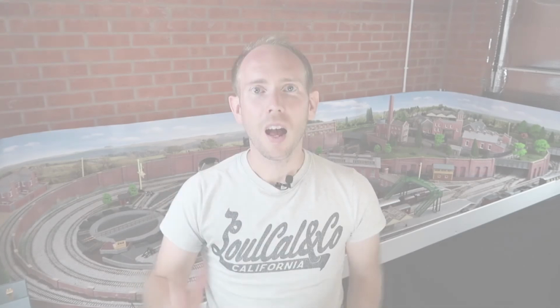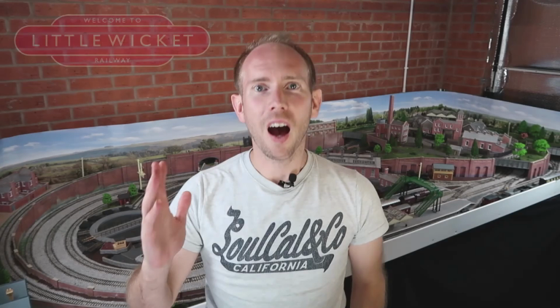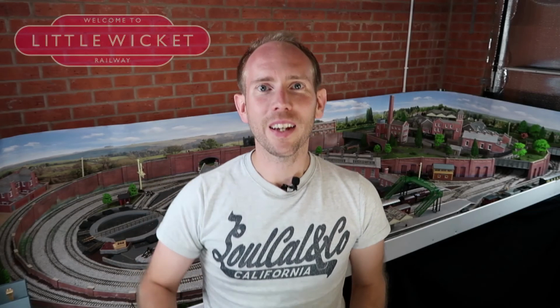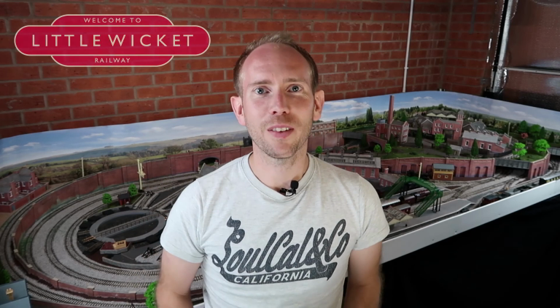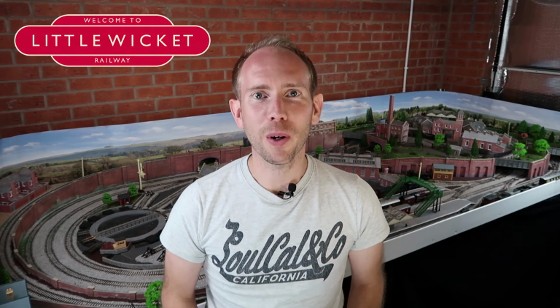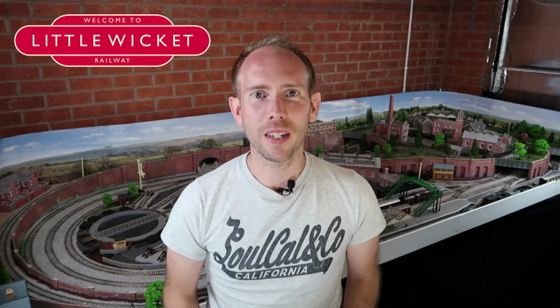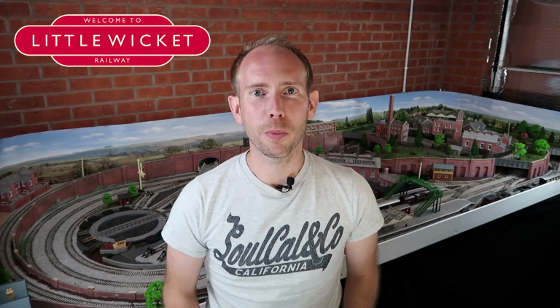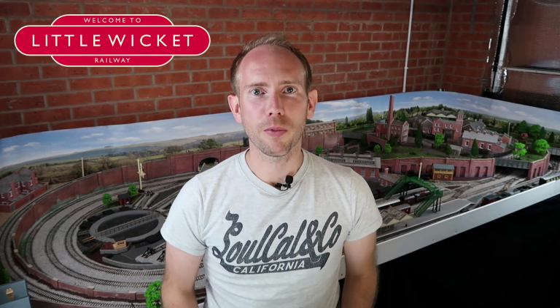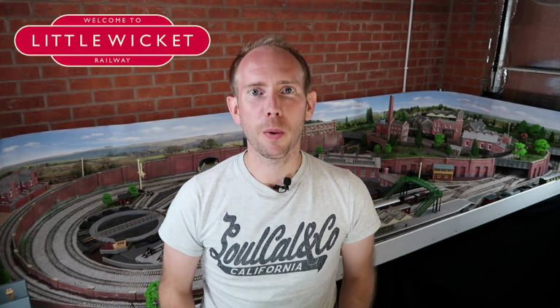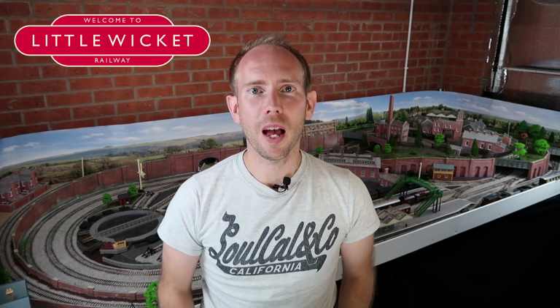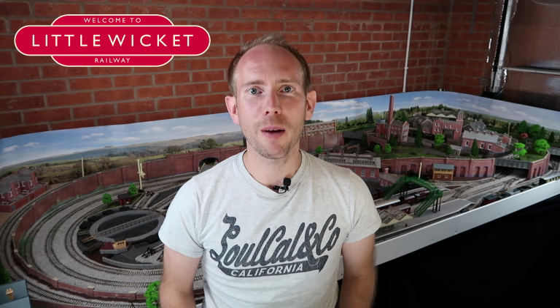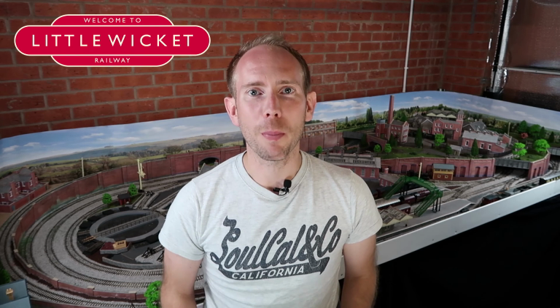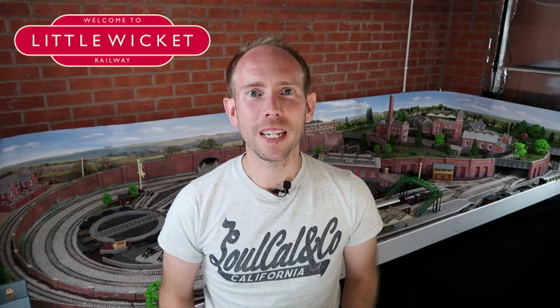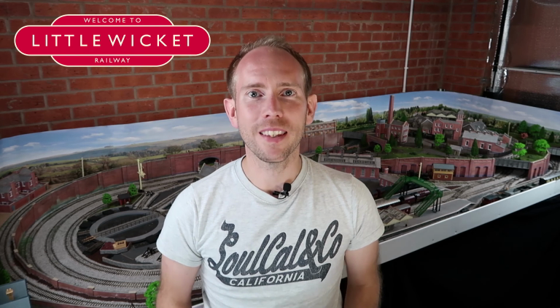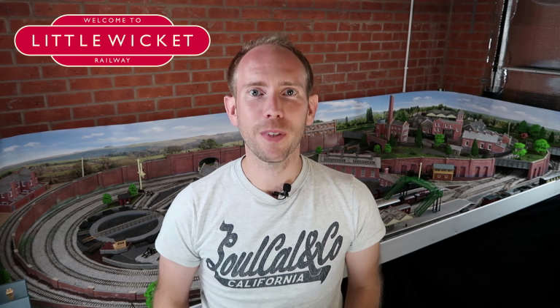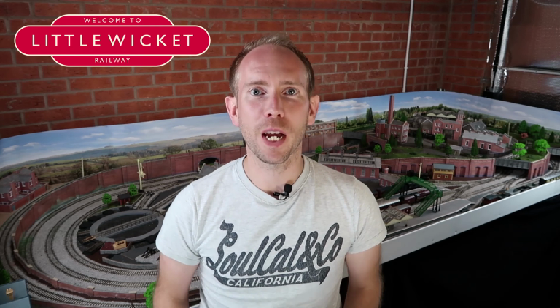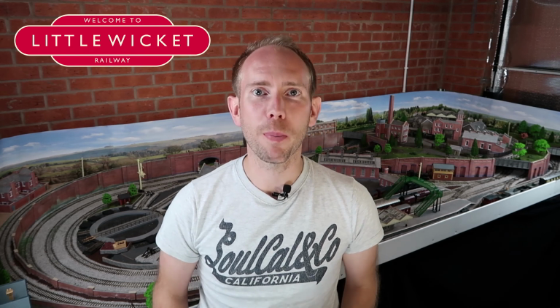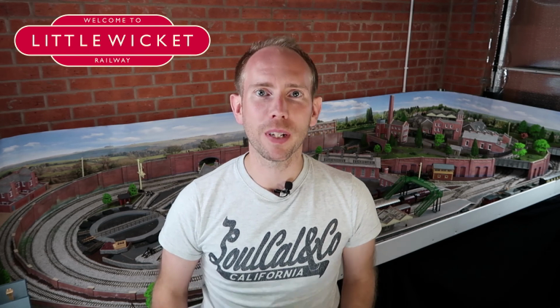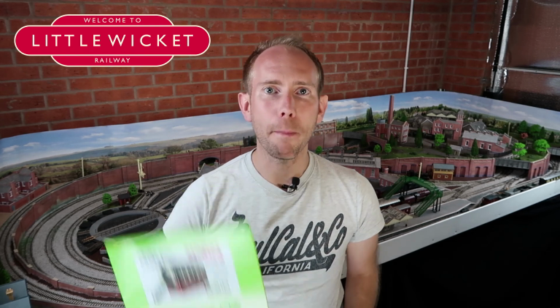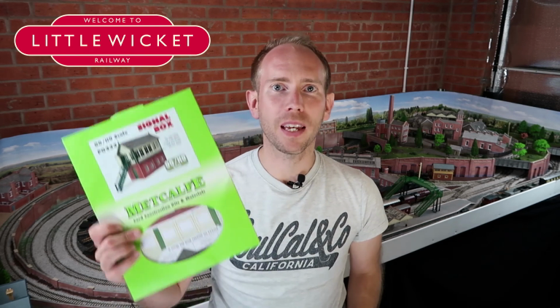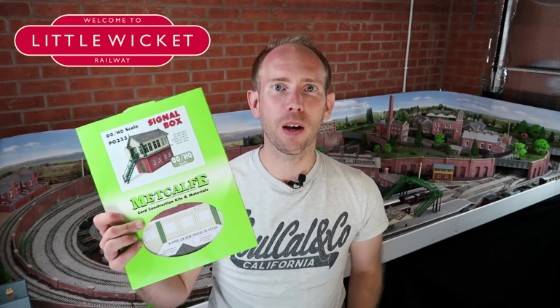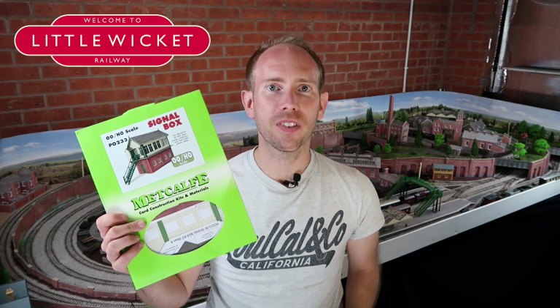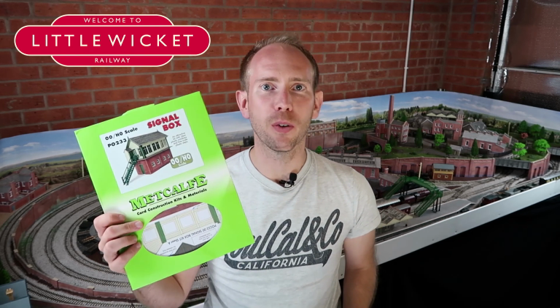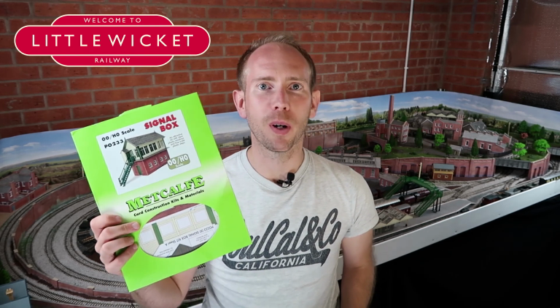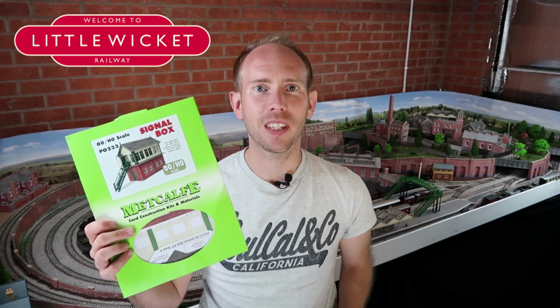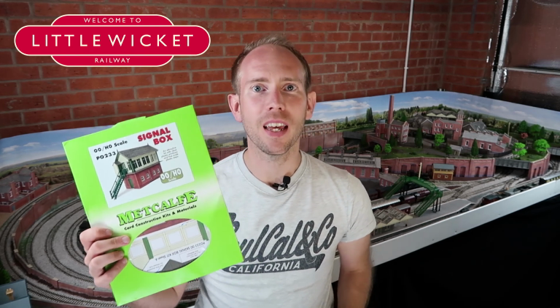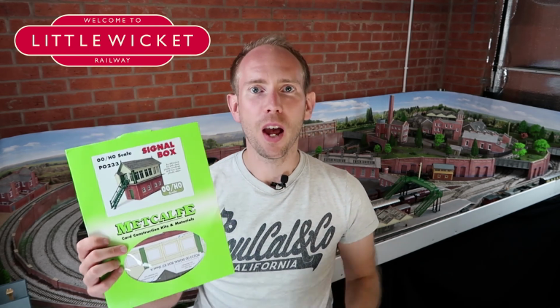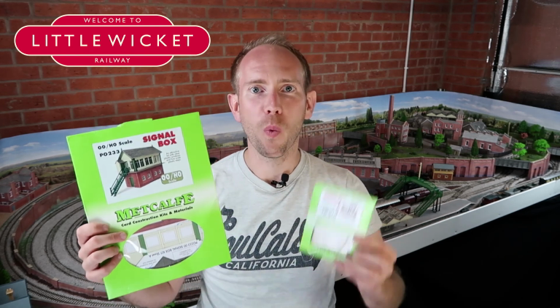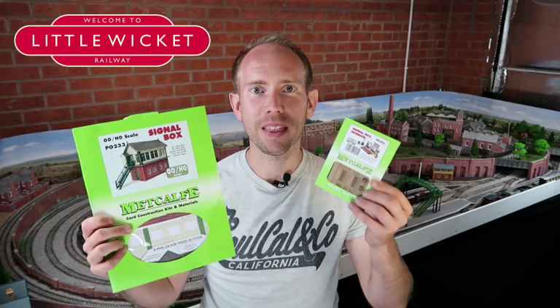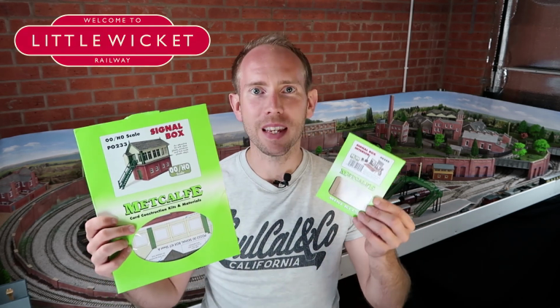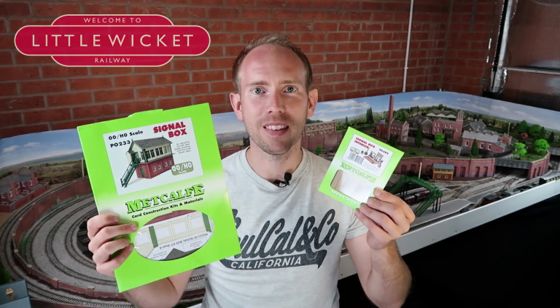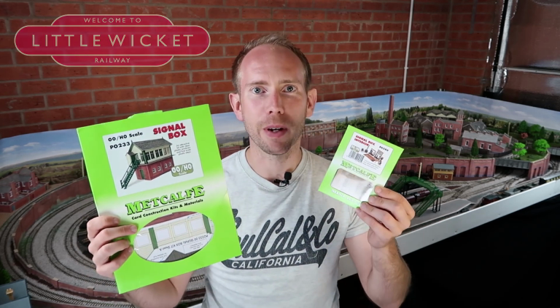Hi guys, welcome to Little Wicket Railway. I'm Rob, and in this video we're building the Metcalfe signal box kit with the interior.